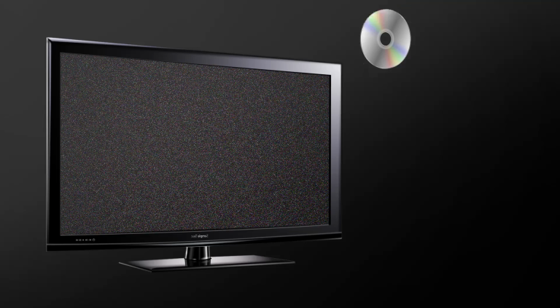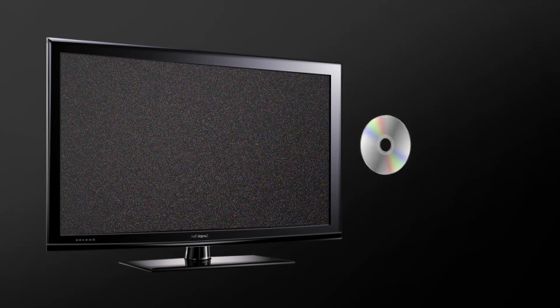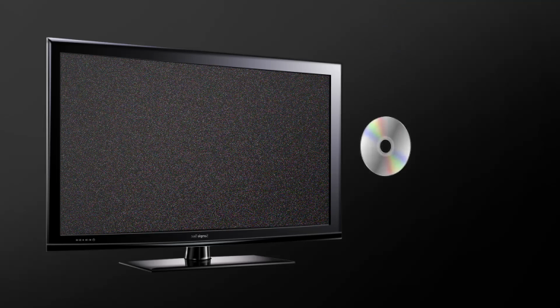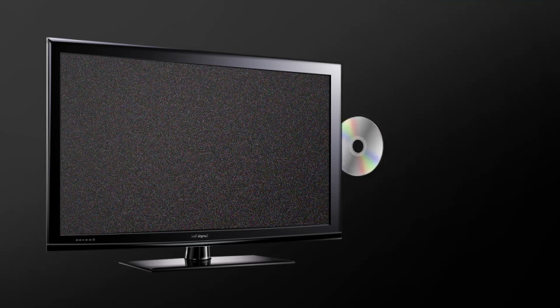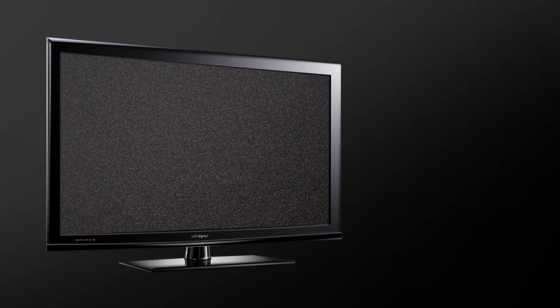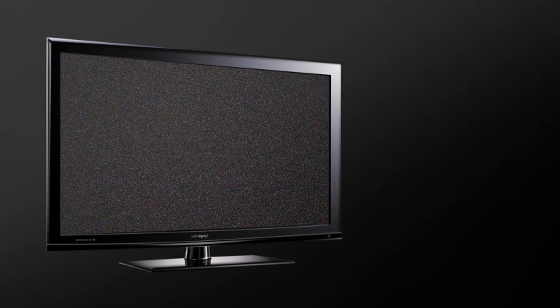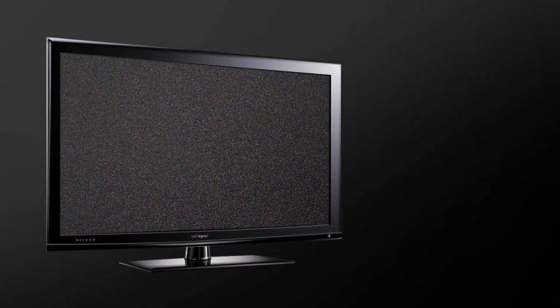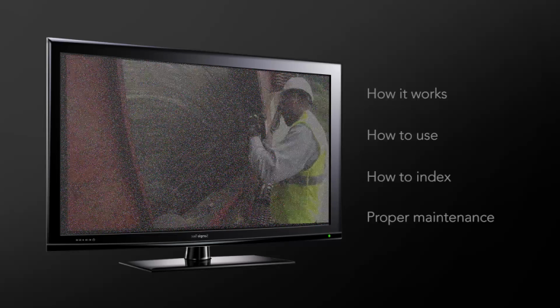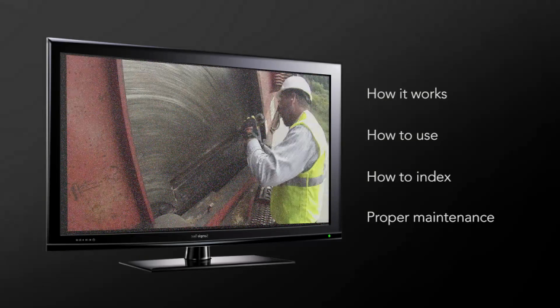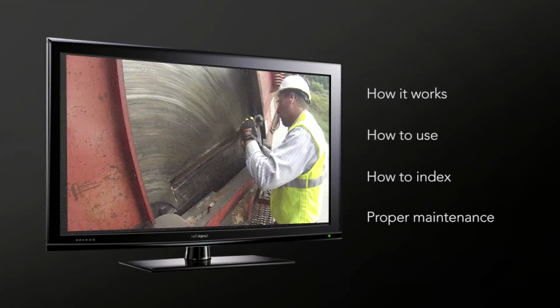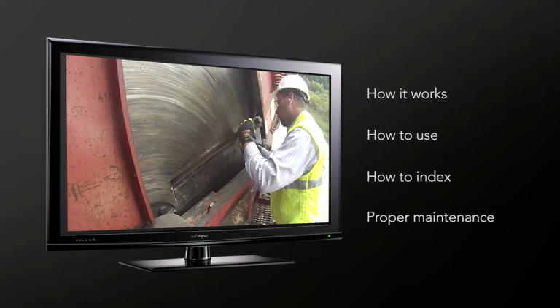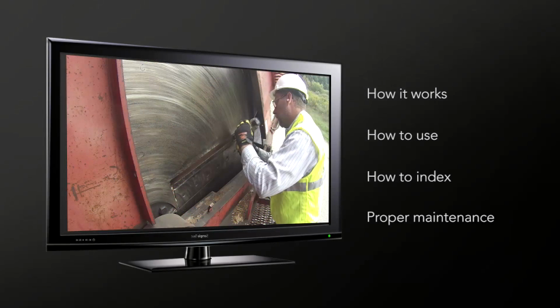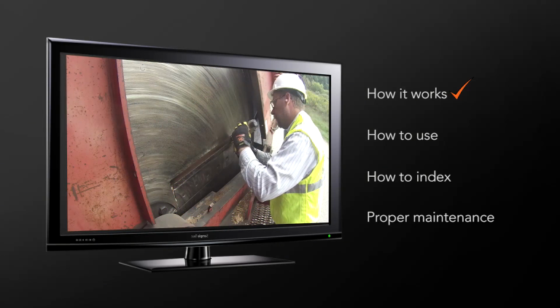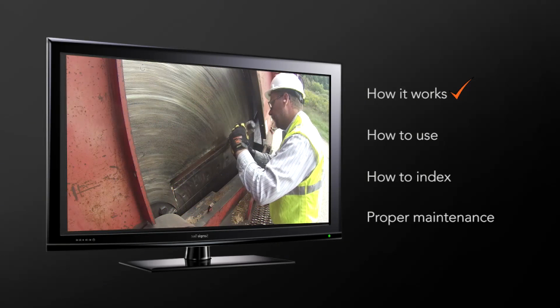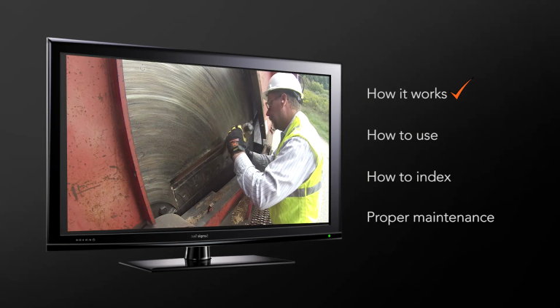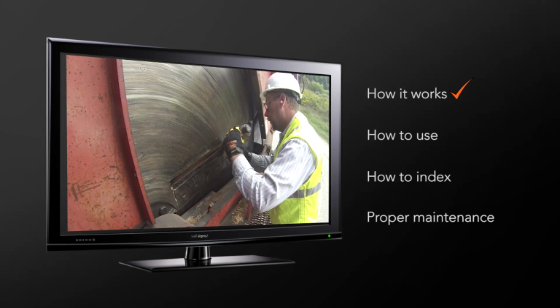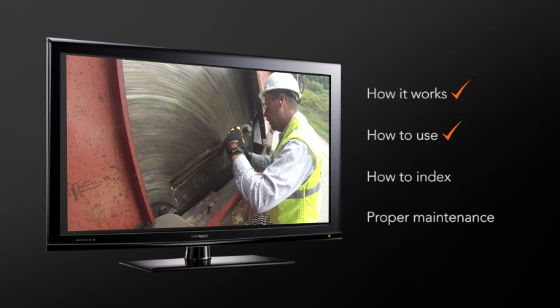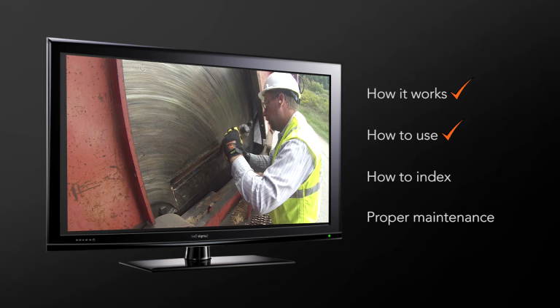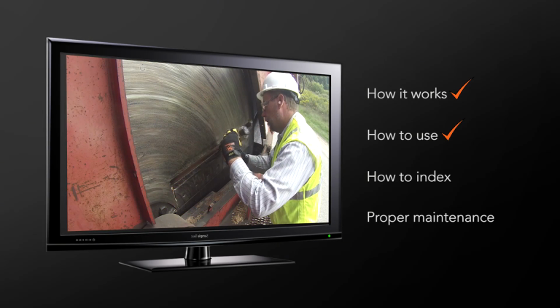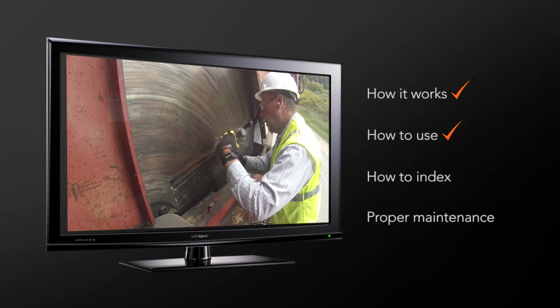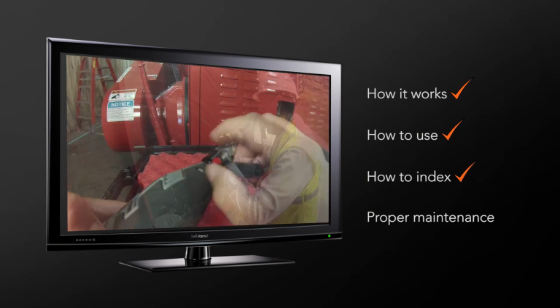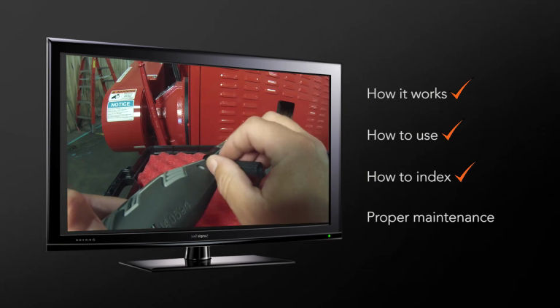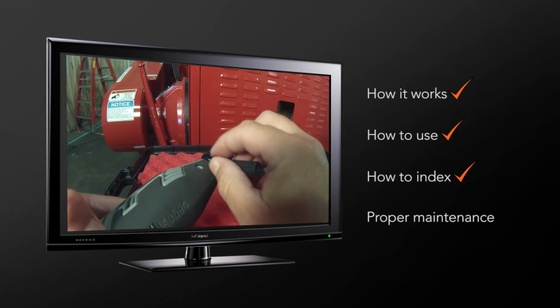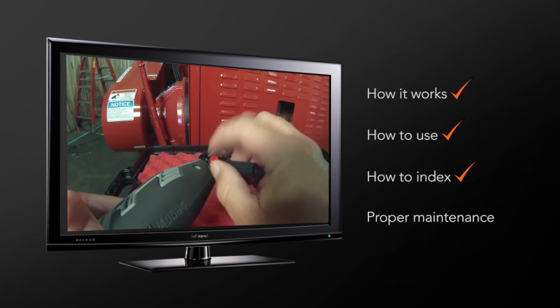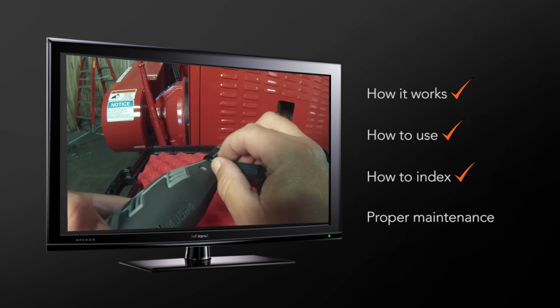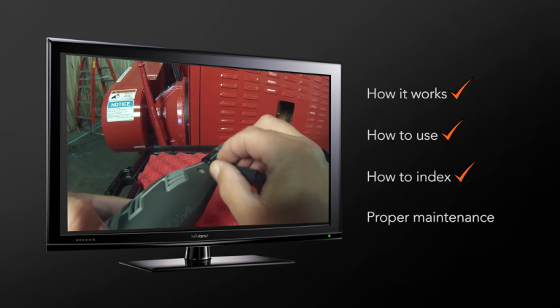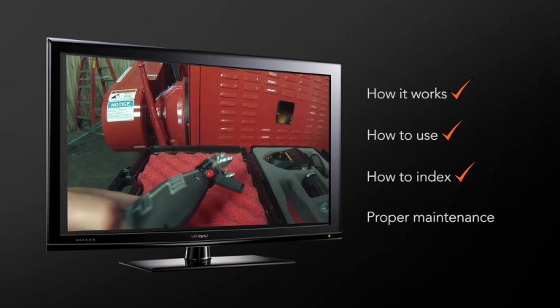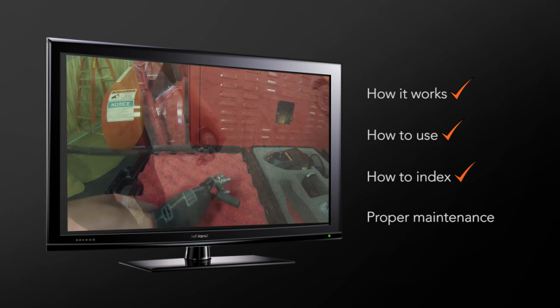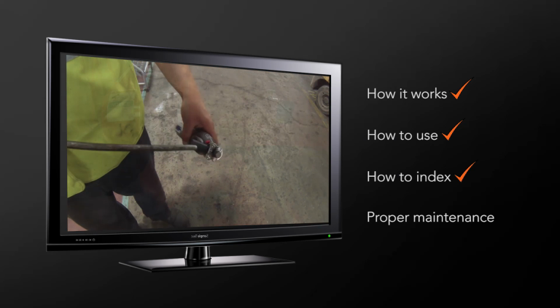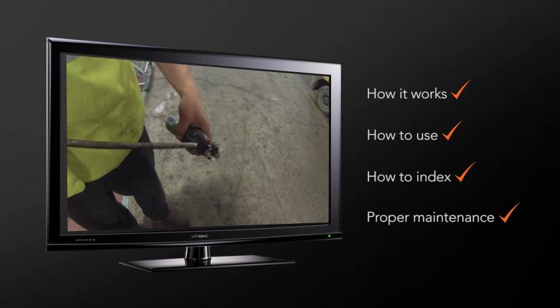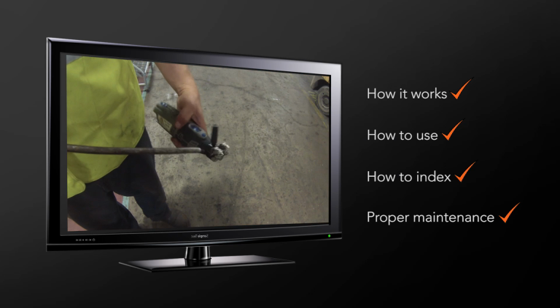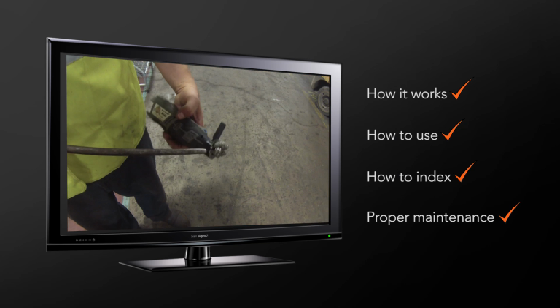This video will instruct you on how the BevelBuddy works, how to use it, how to index the abrasive, and how to perform proper maintenance.